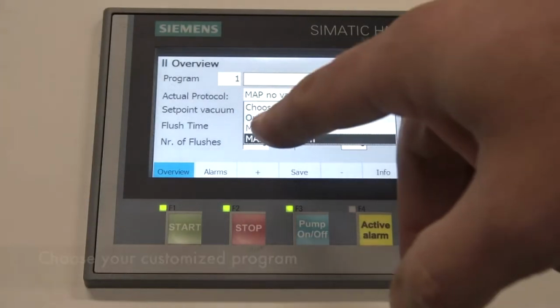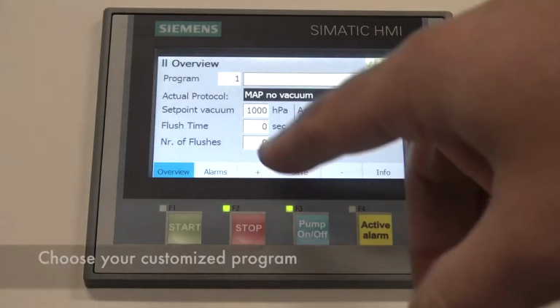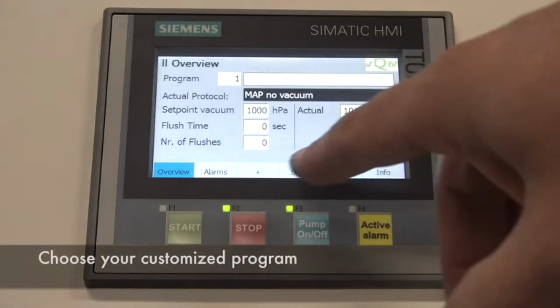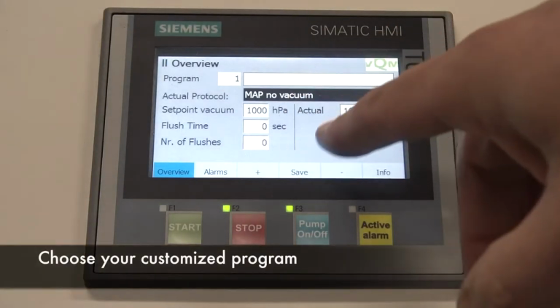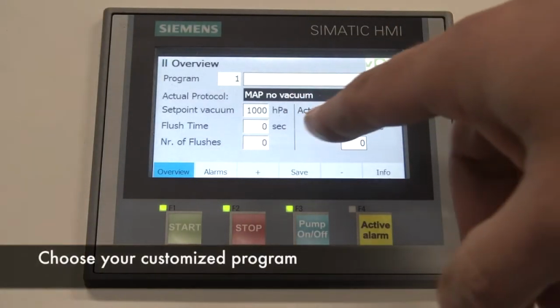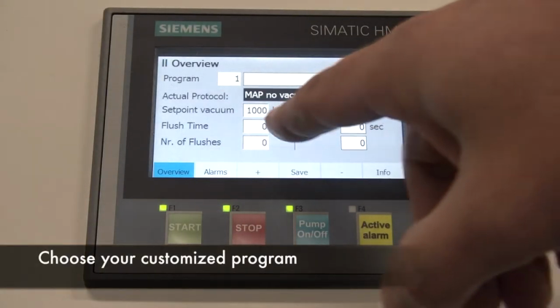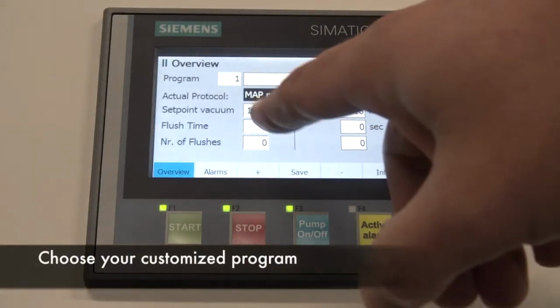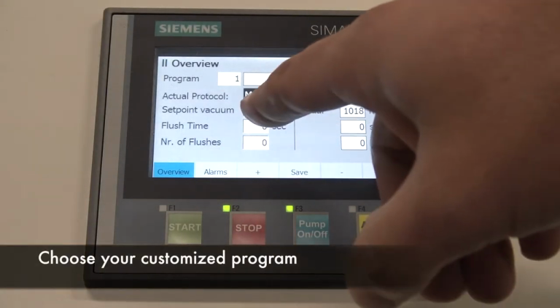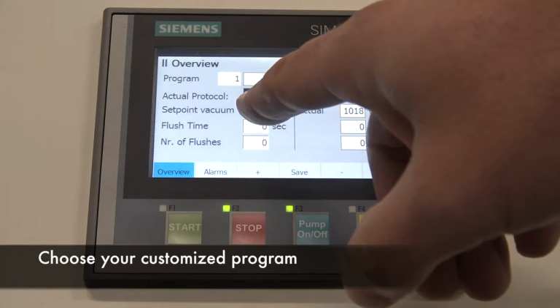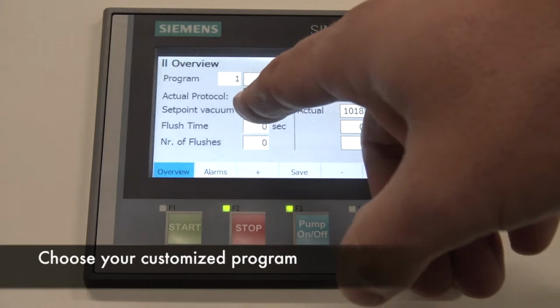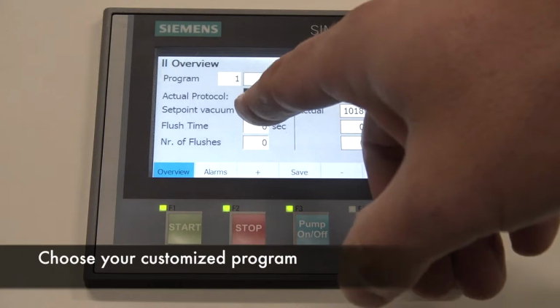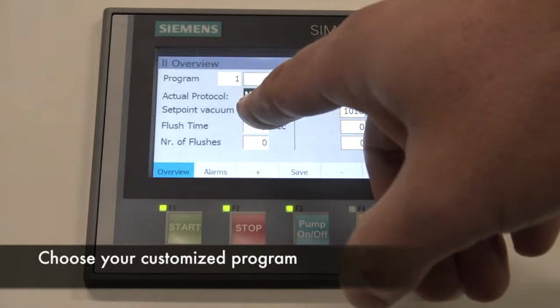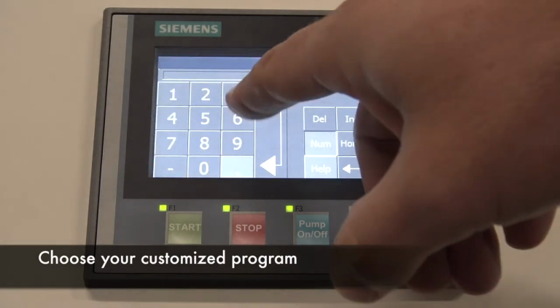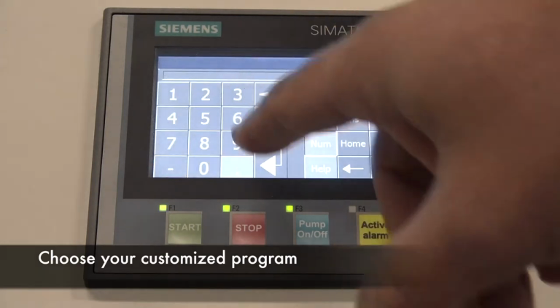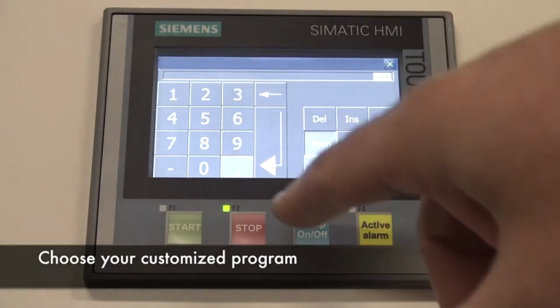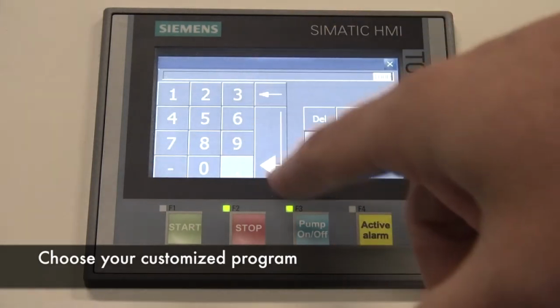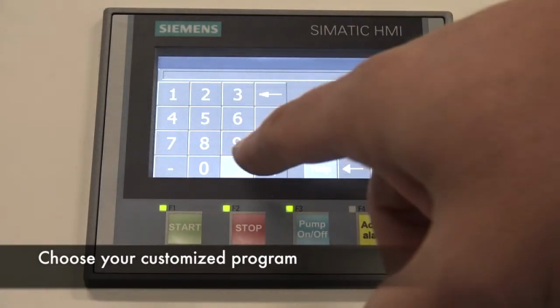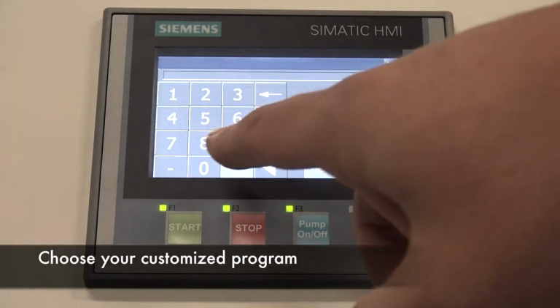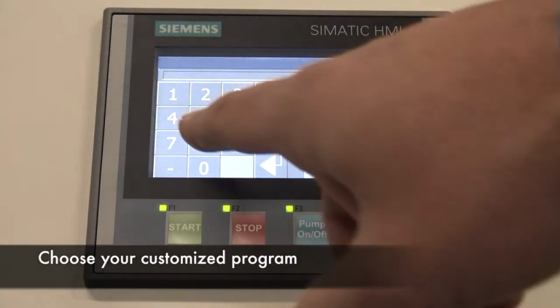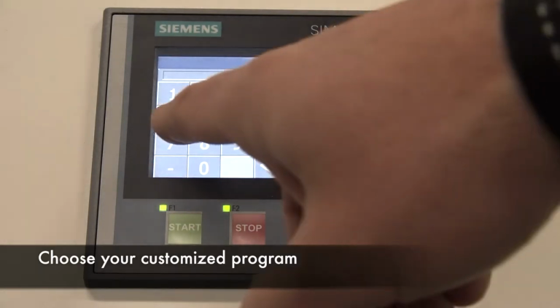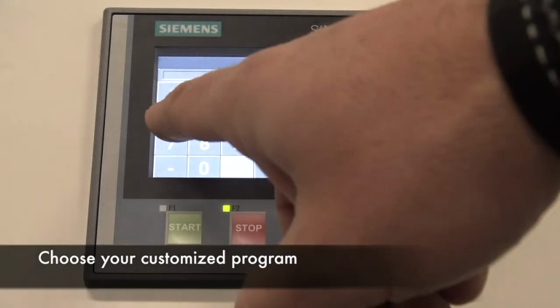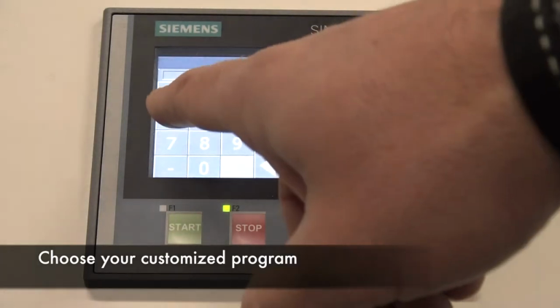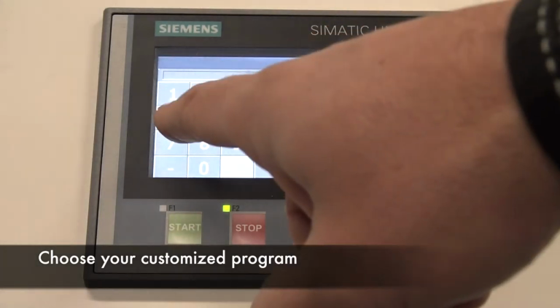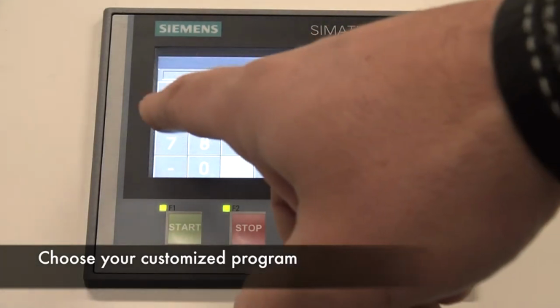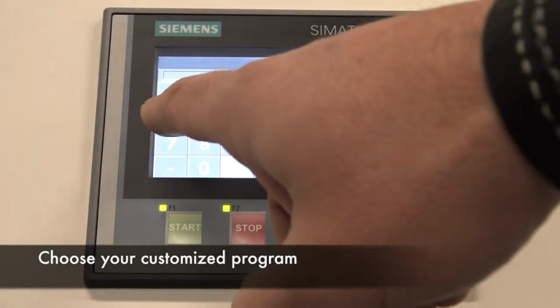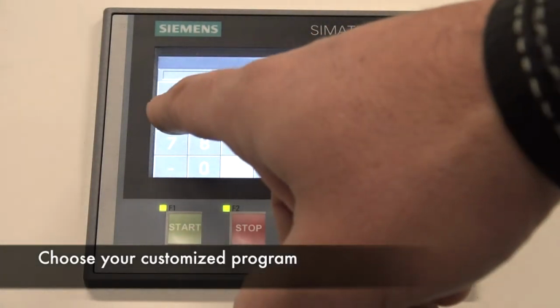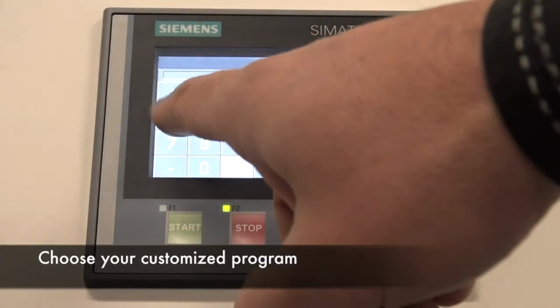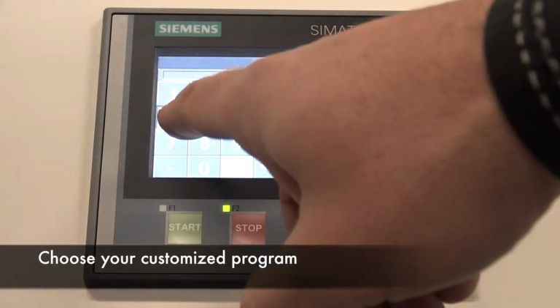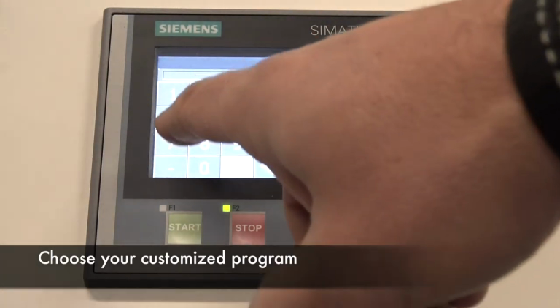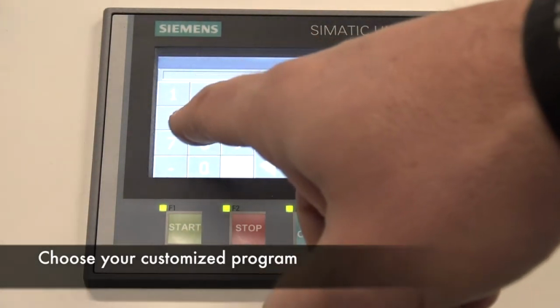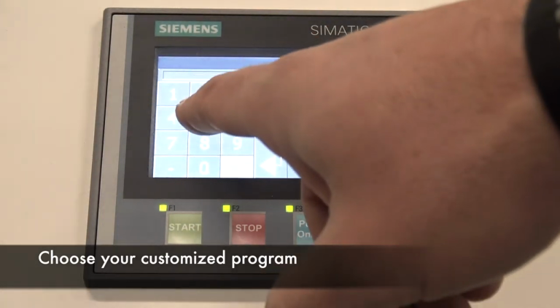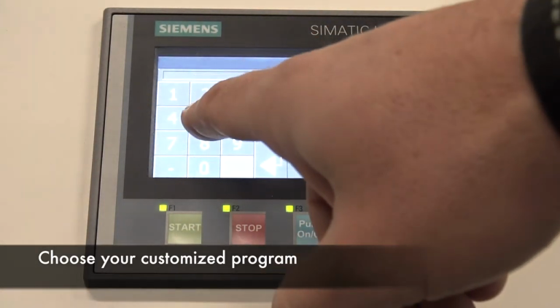Choose the protocol you need for the commodities and save it so you can use it again the next time.